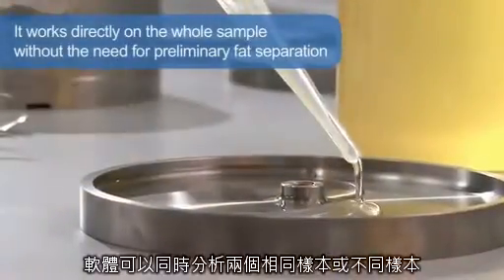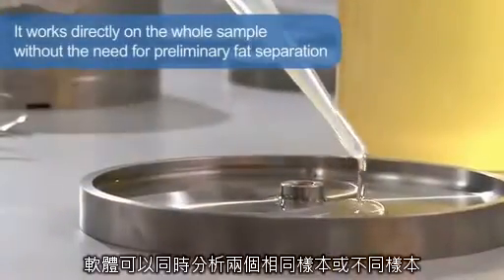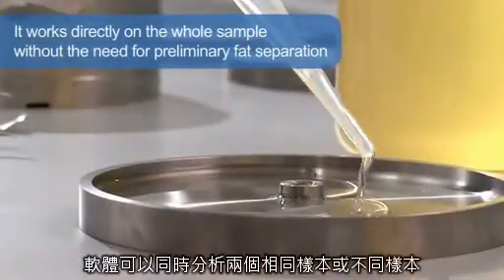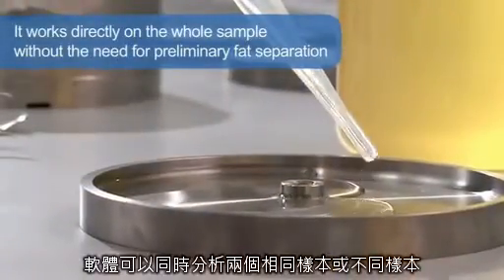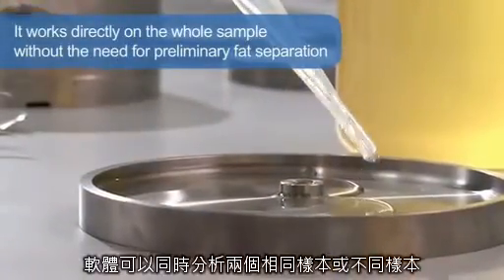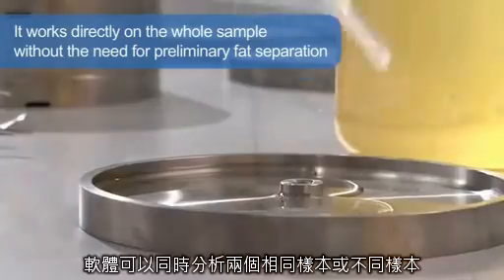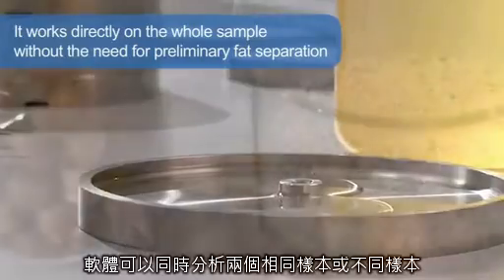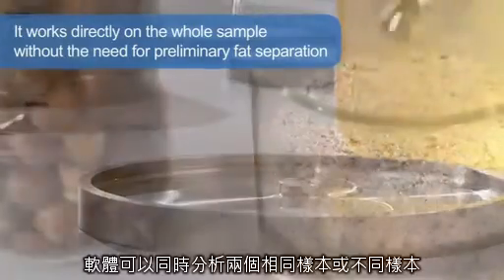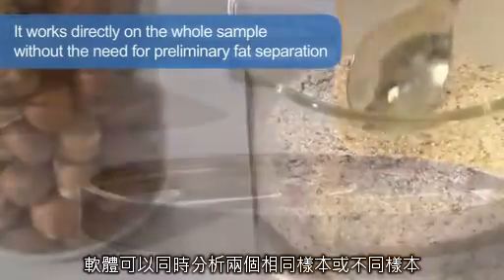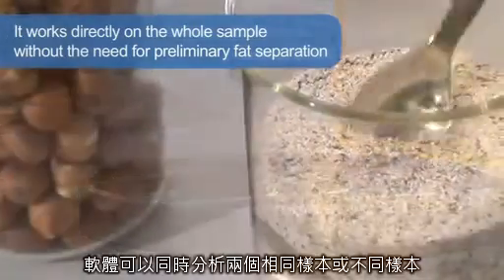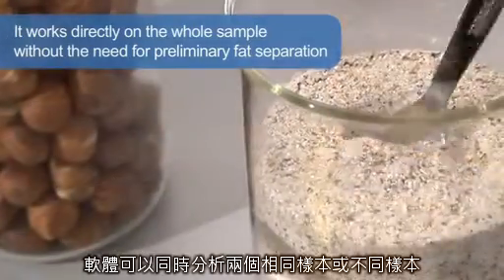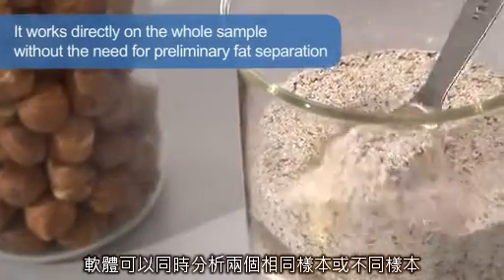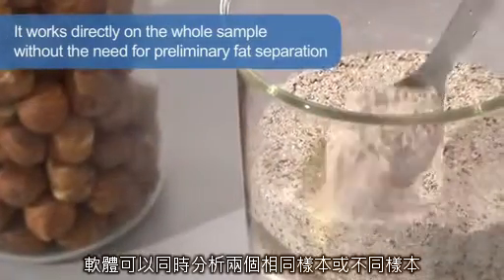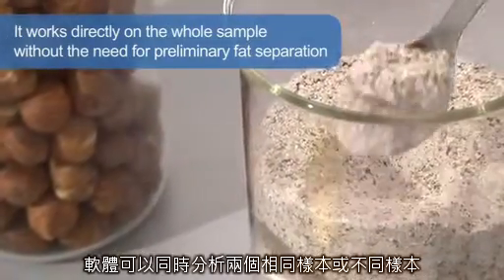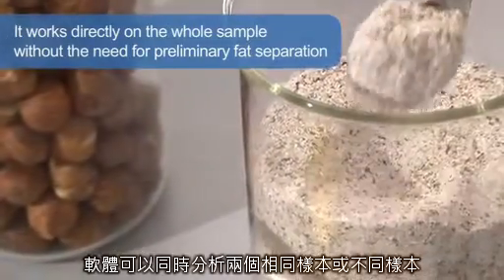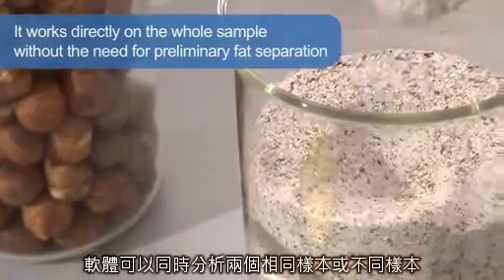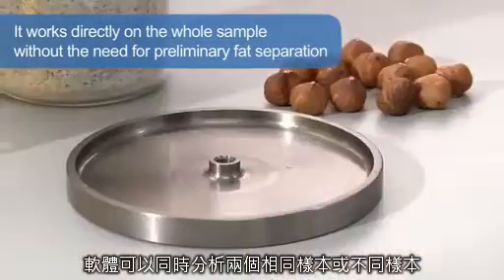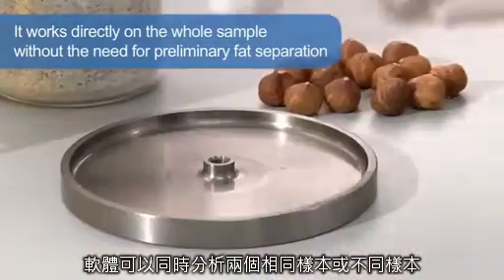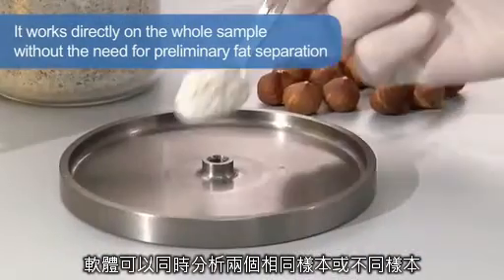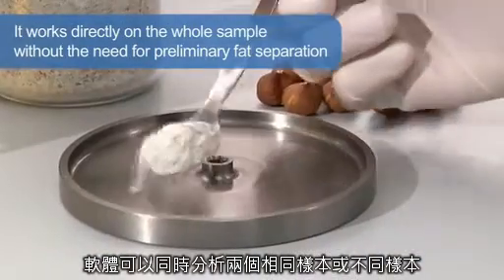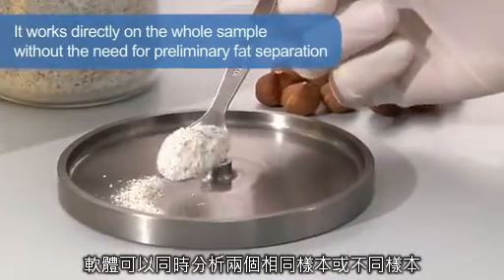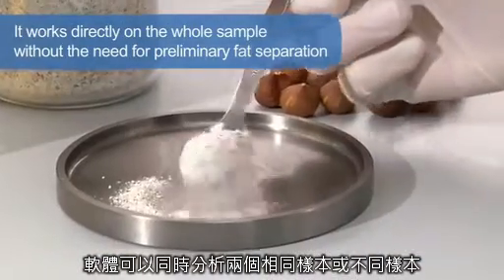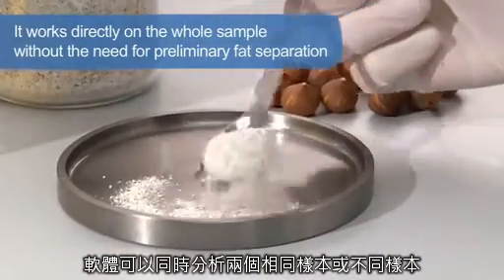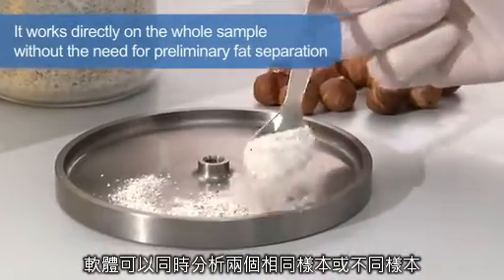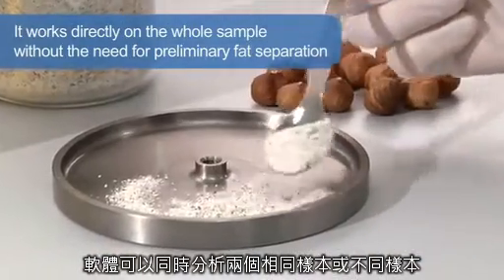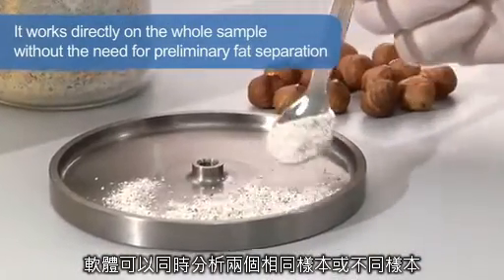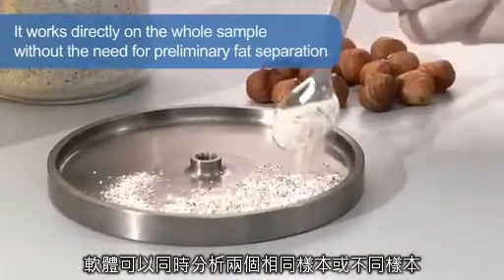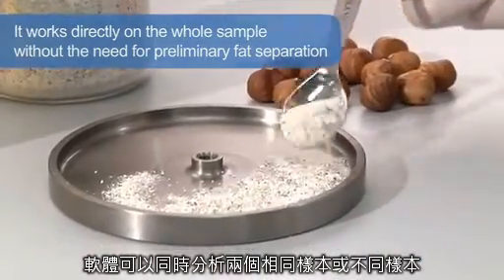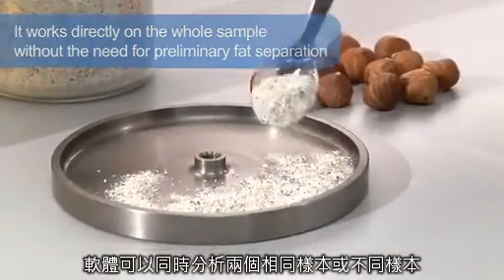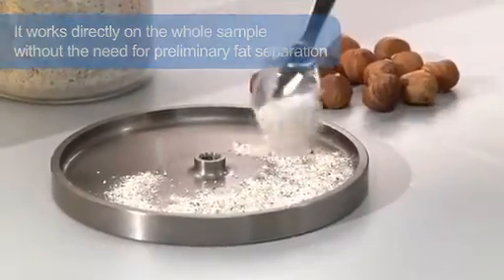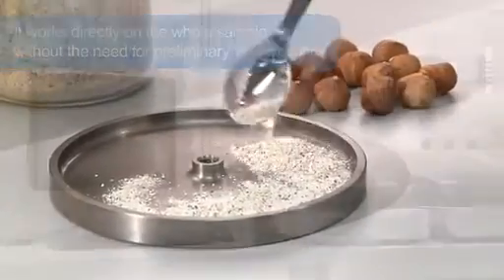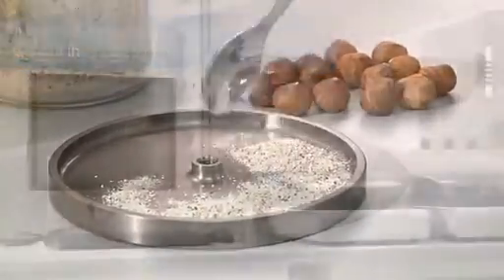The Oxytest offers unique benefits for the operator in terms of convenience, since it works directly on the whole sample without the need for preliminary fat separation, guaranteeing representative results.